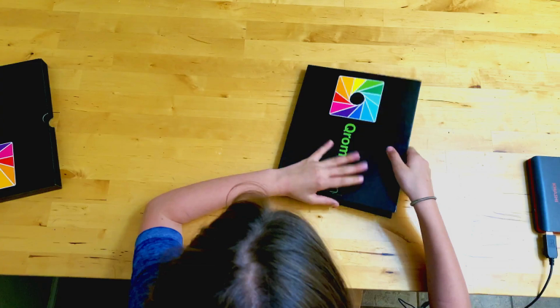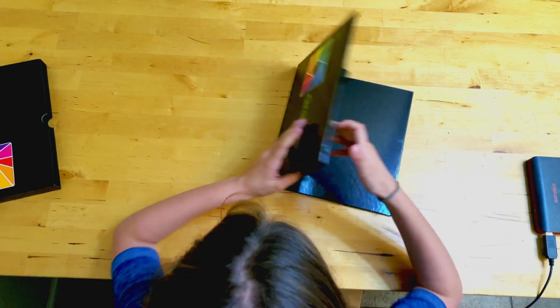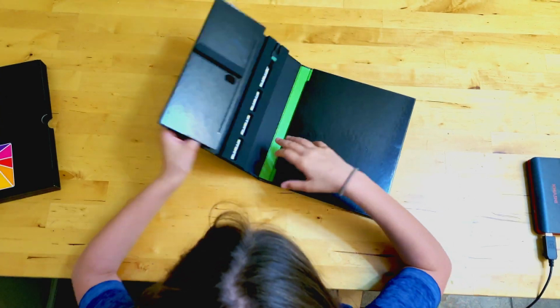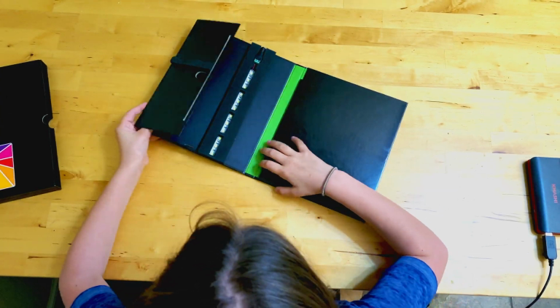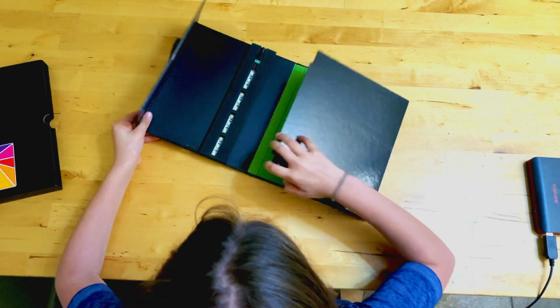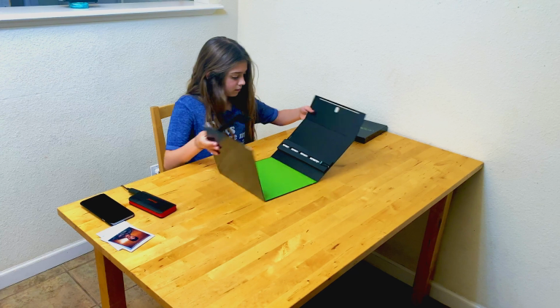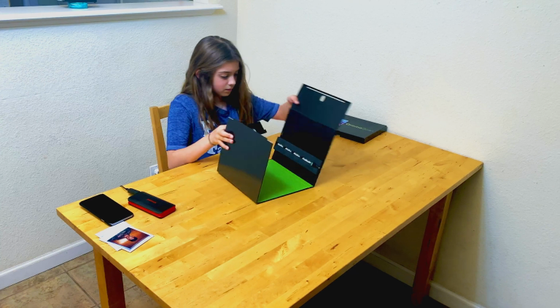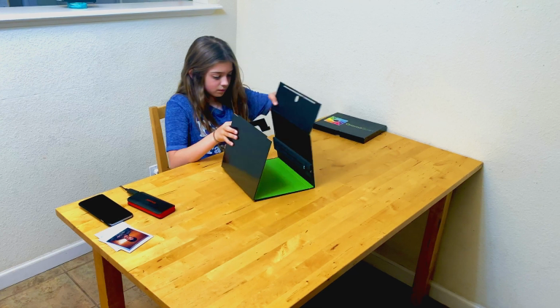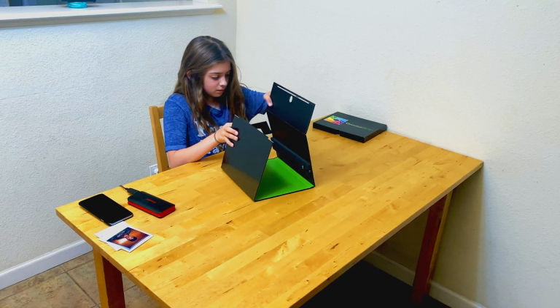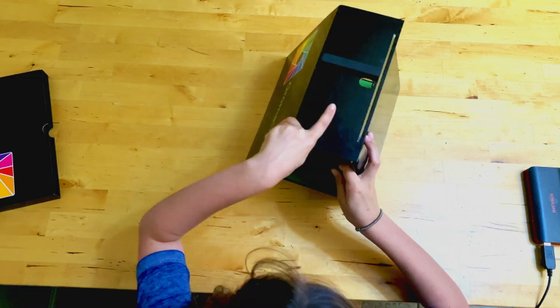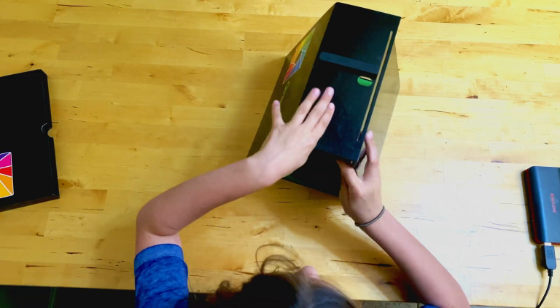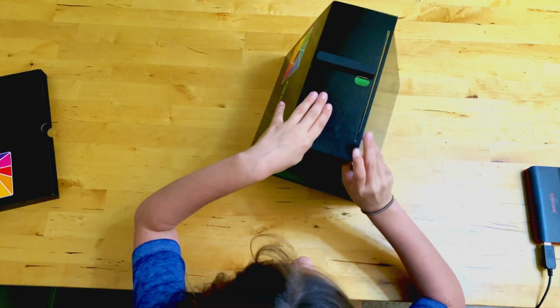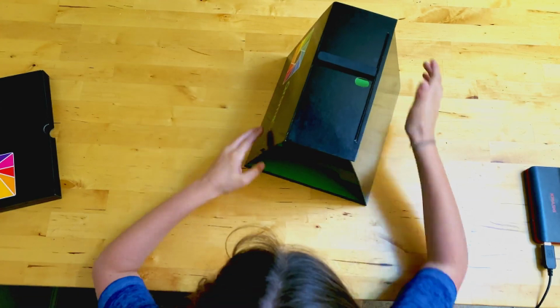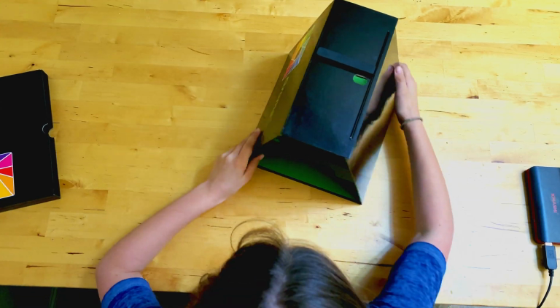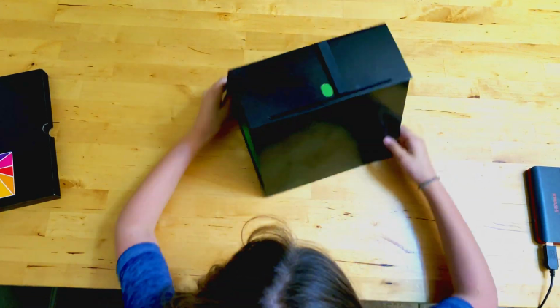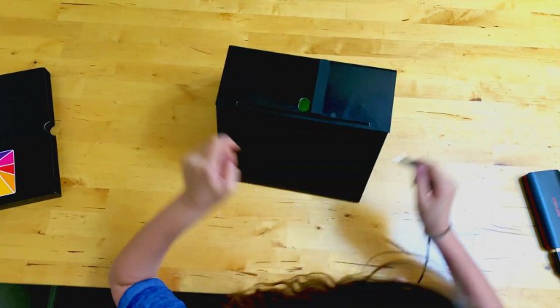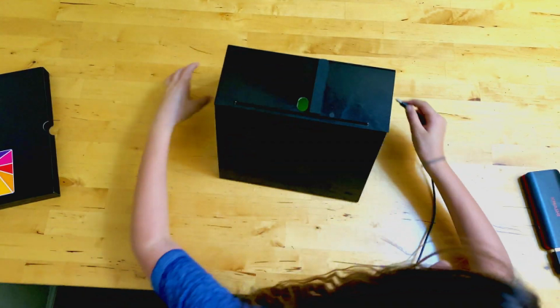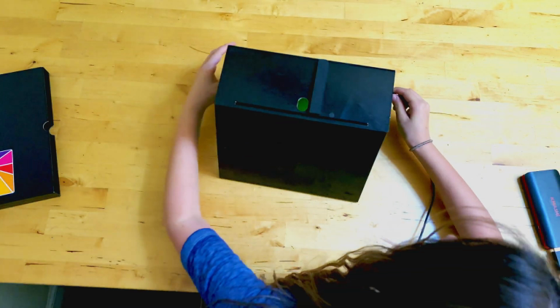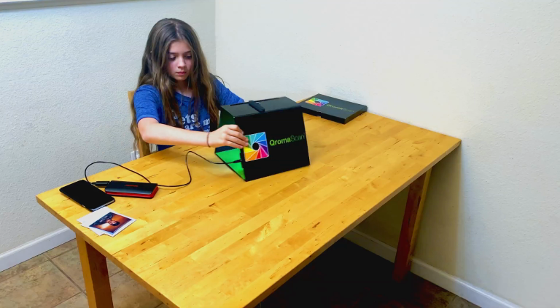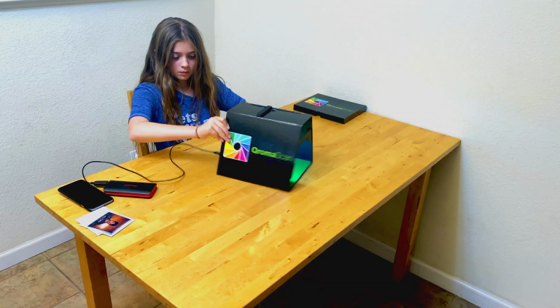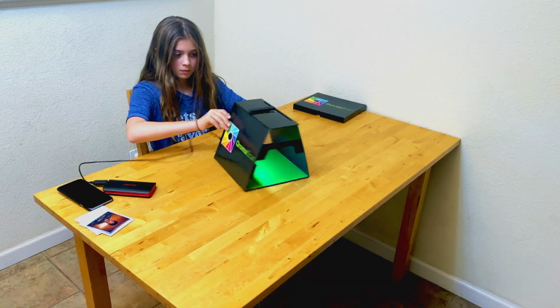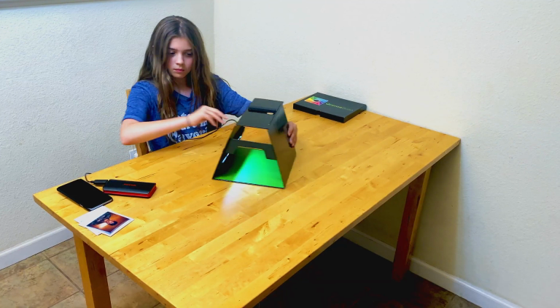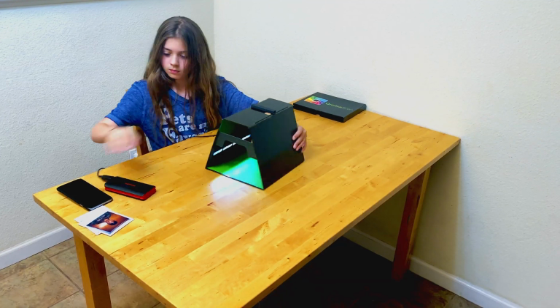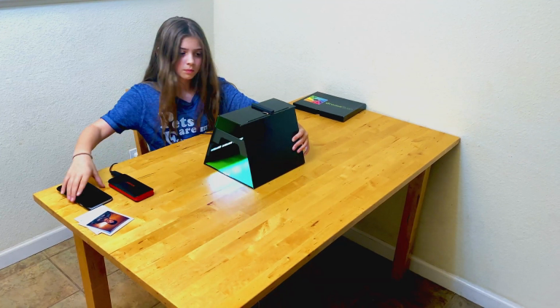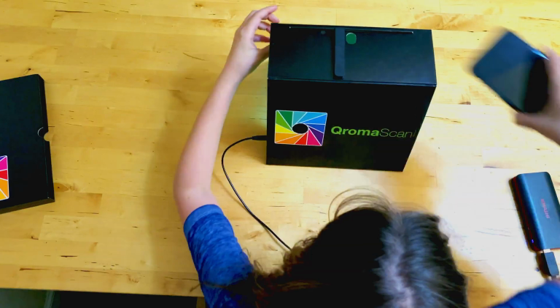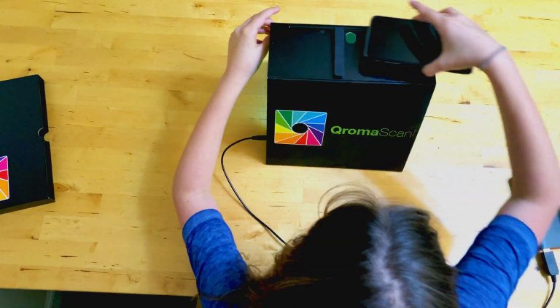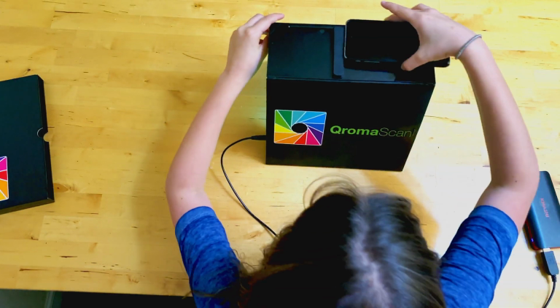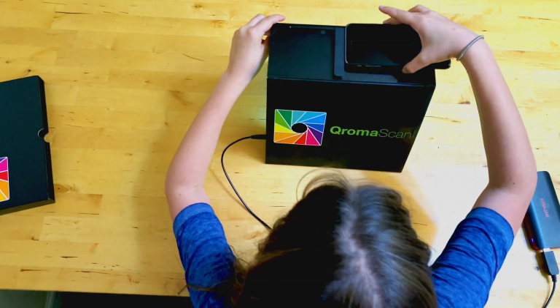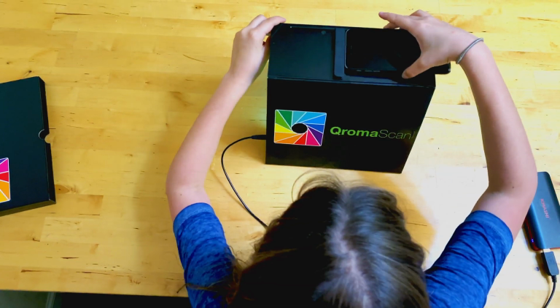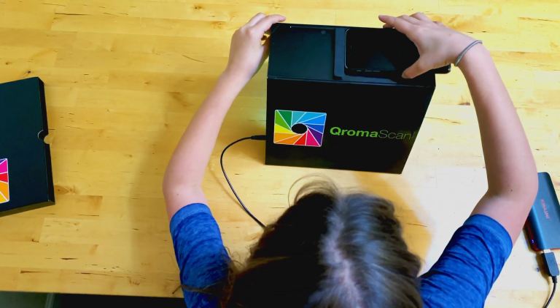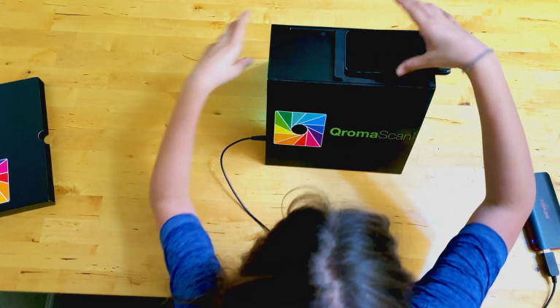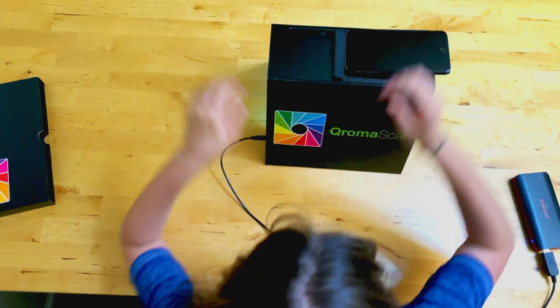First, let's put the lightbox together, then connect it to the USB cable, and finally put the iPhone on top.